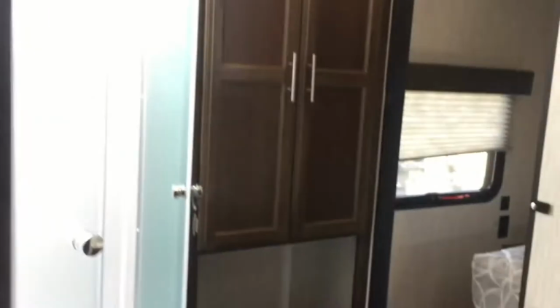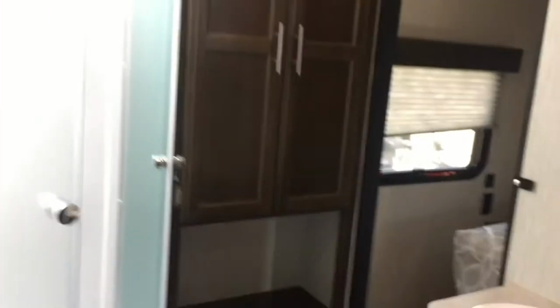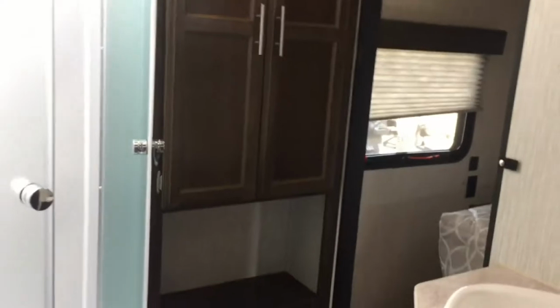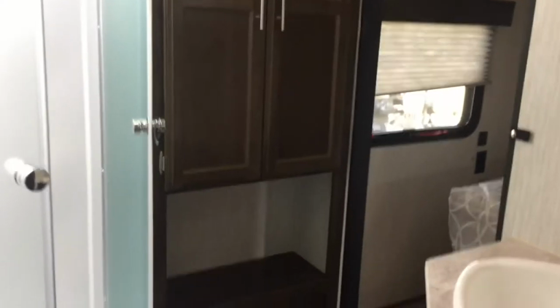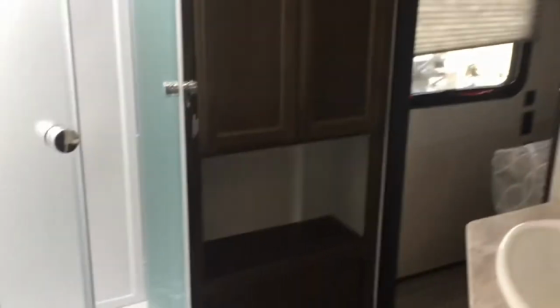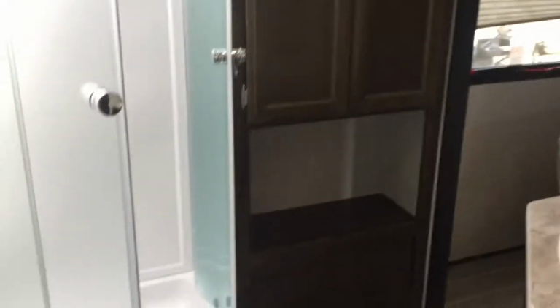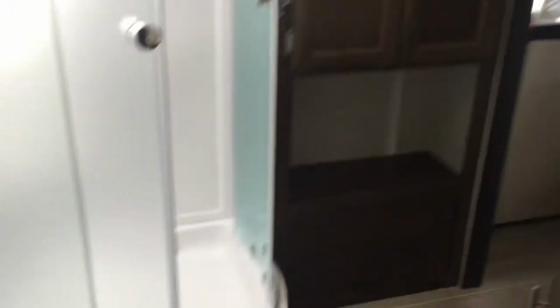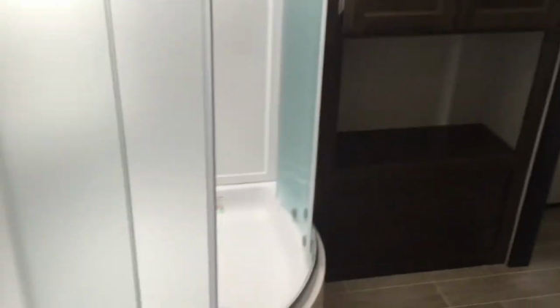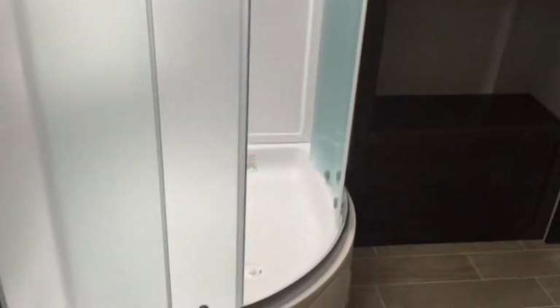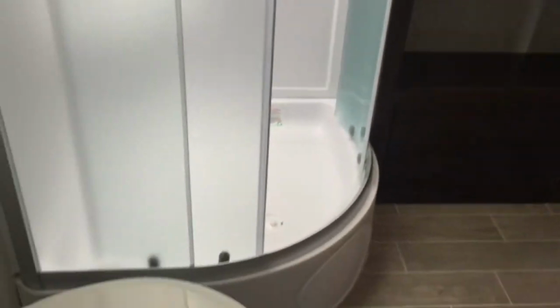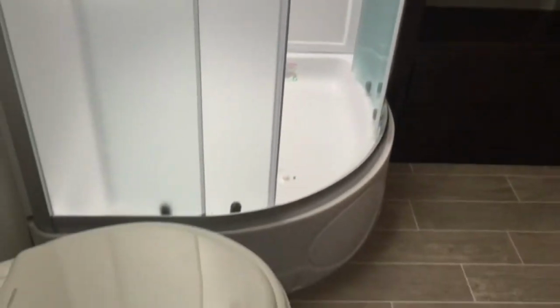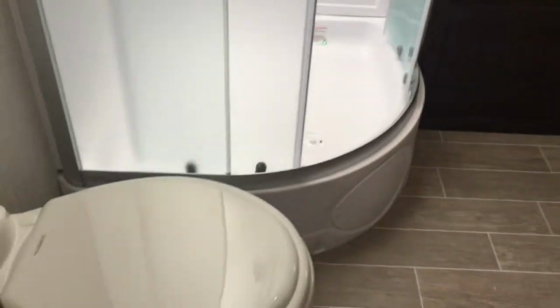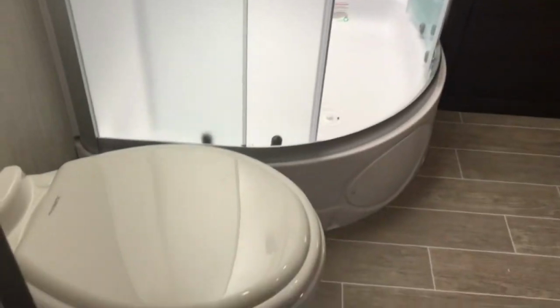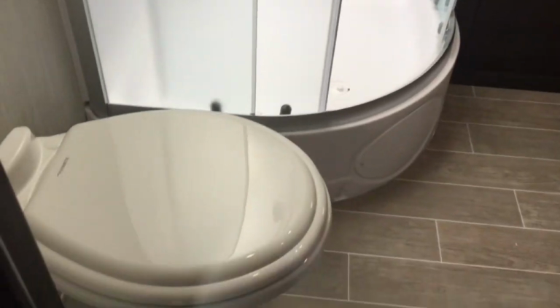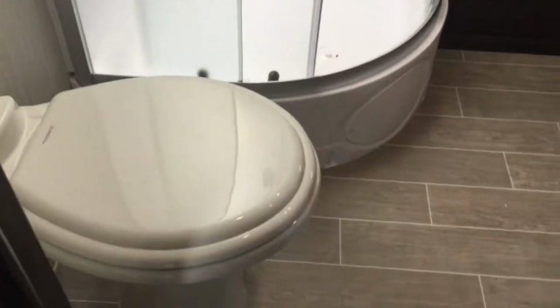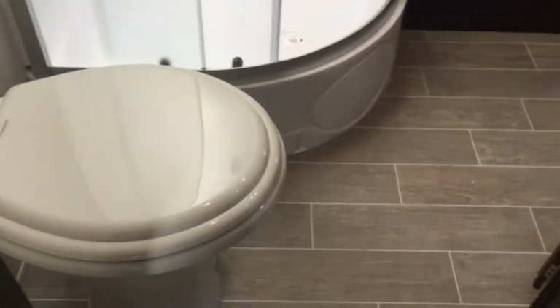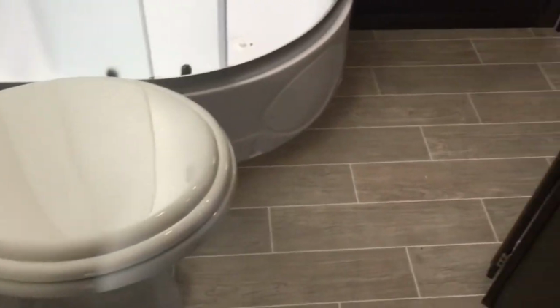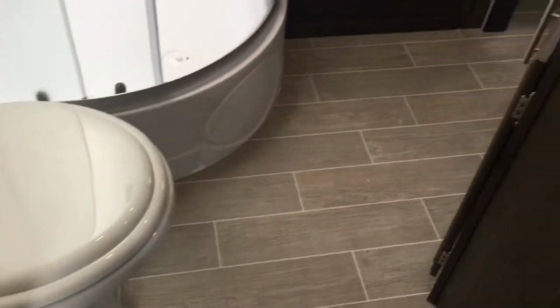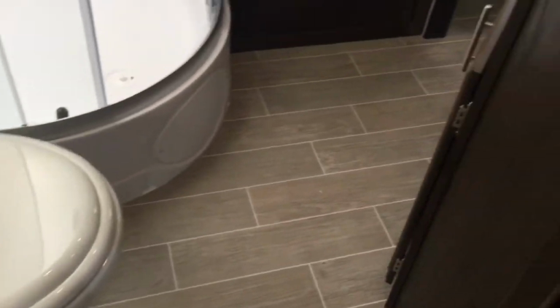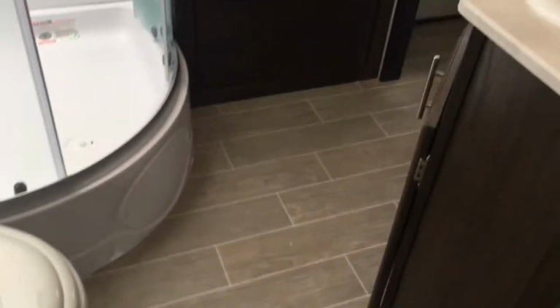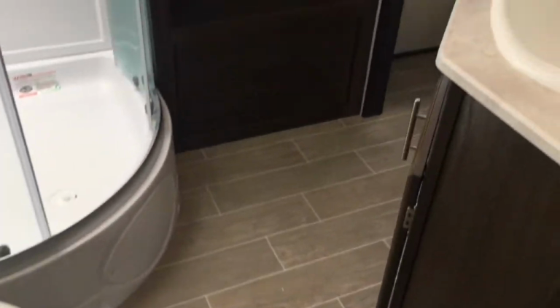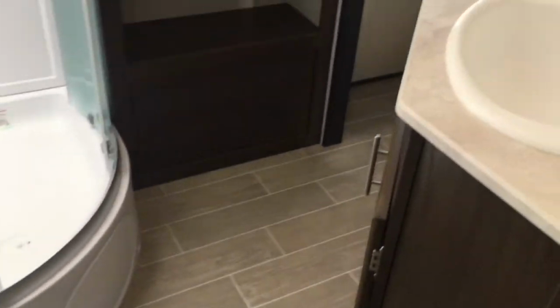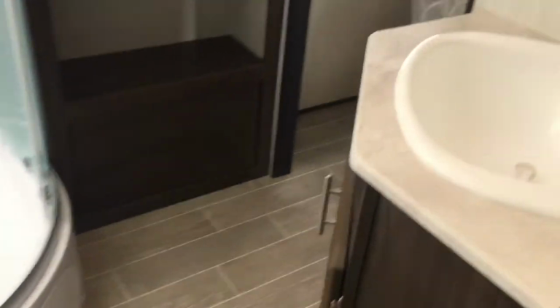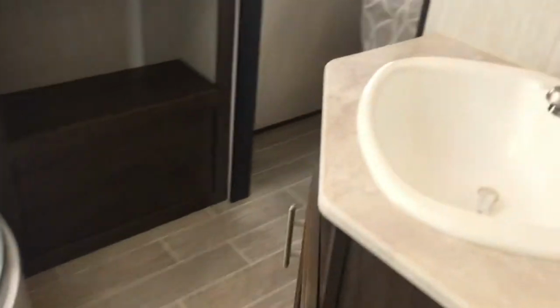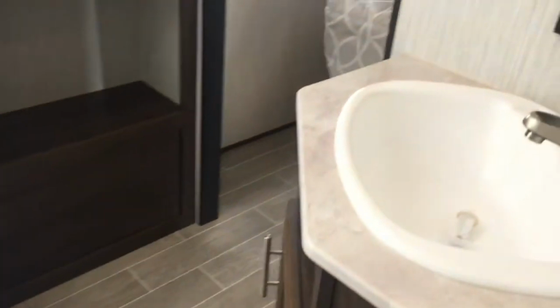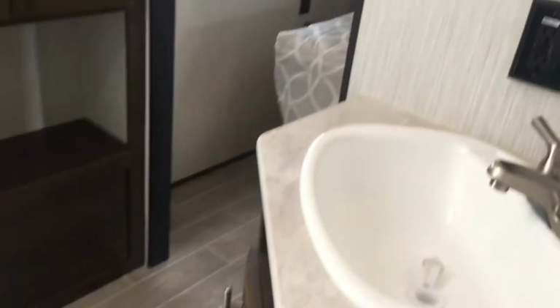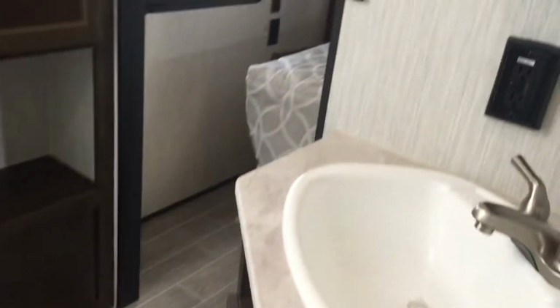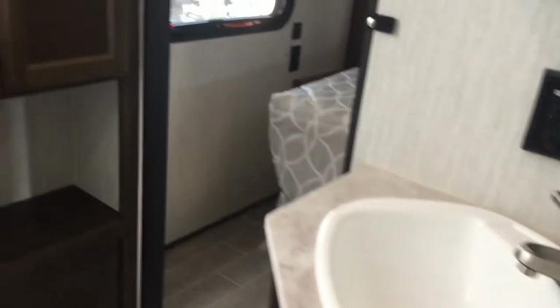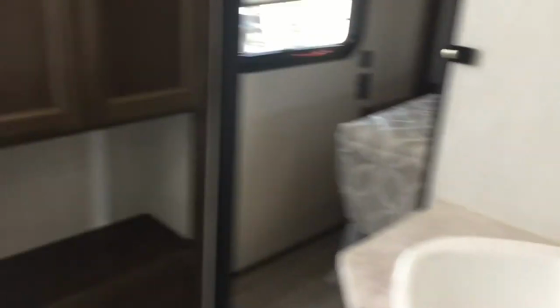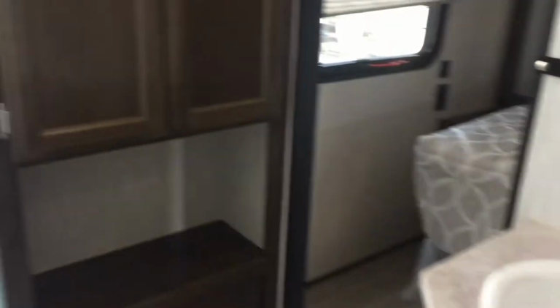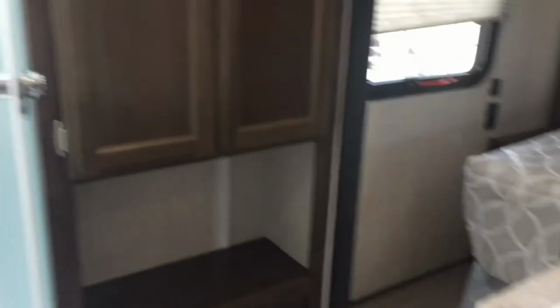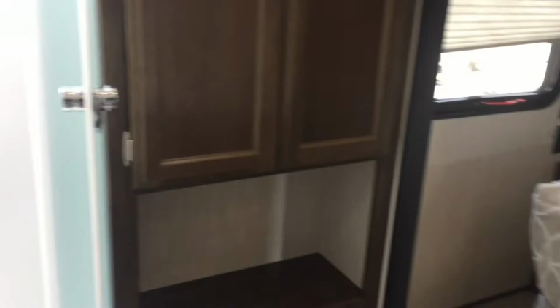We also have a very good-sized bathroom with a nice stand-up shower in the corner.